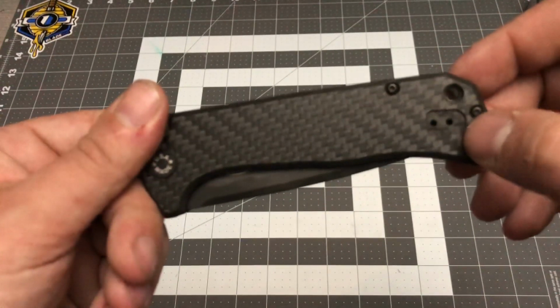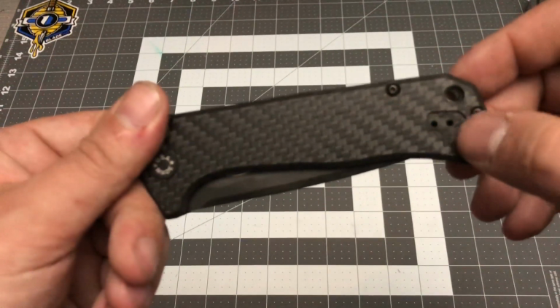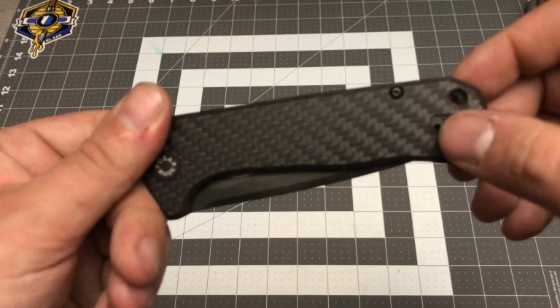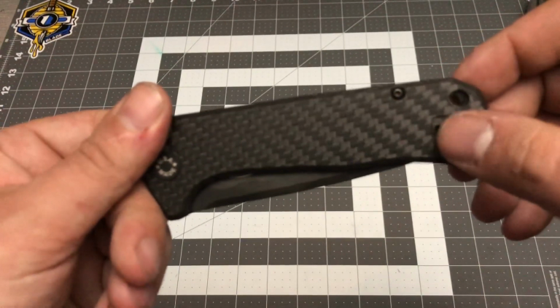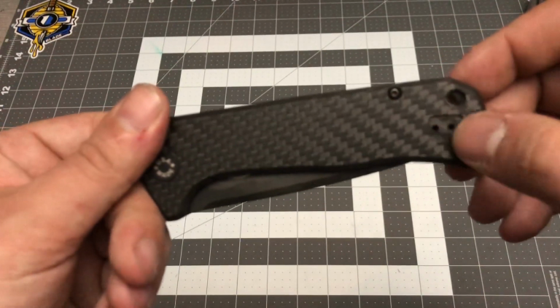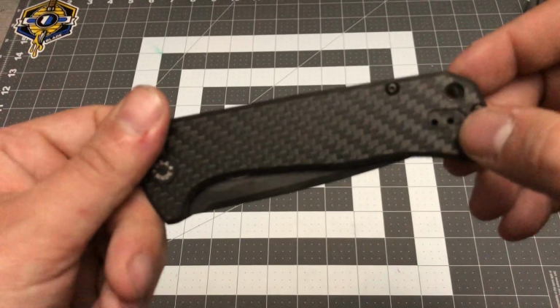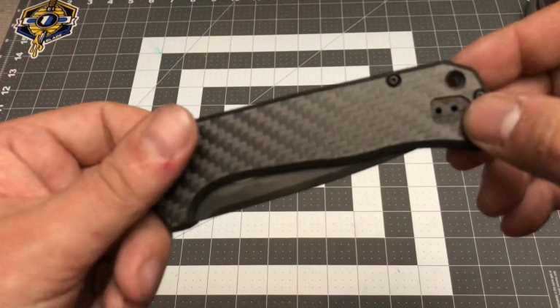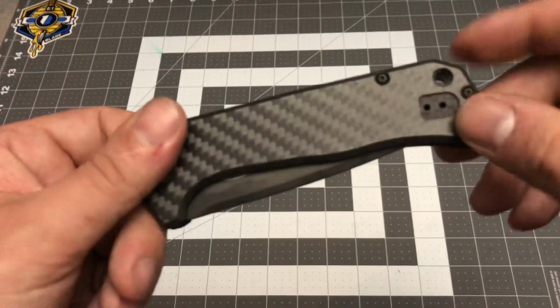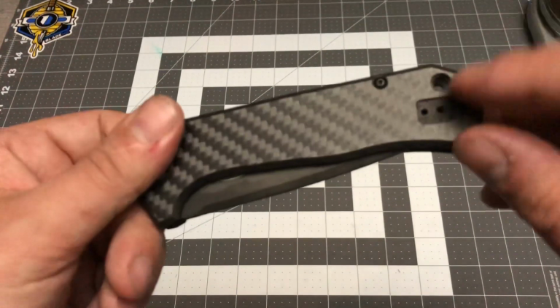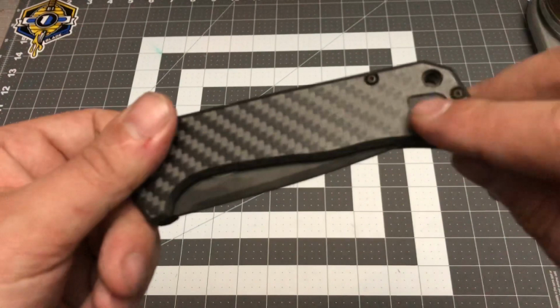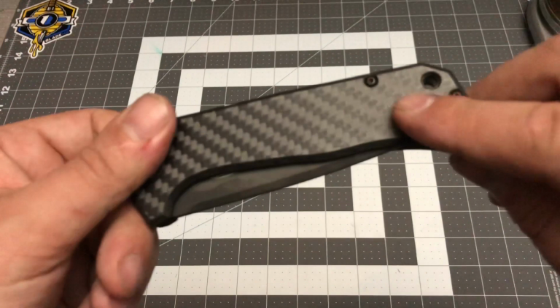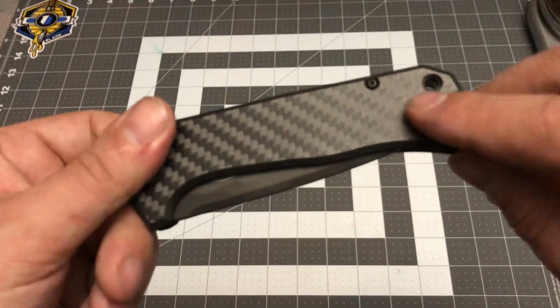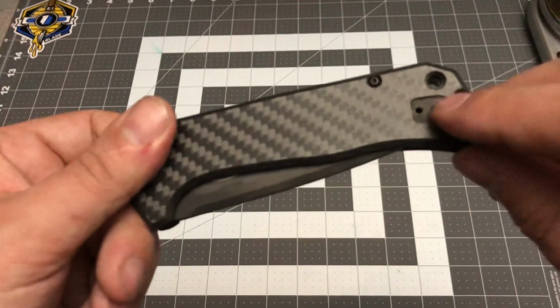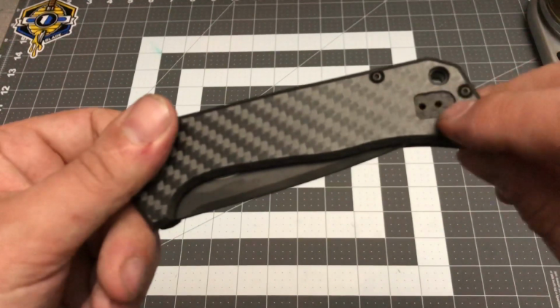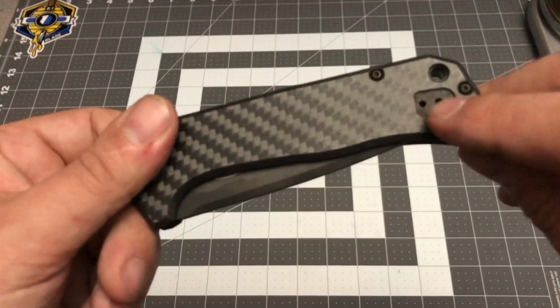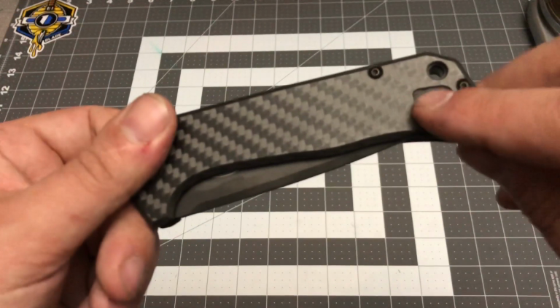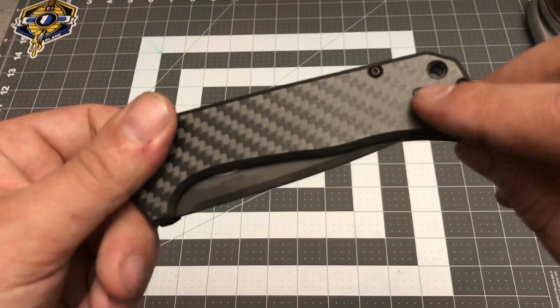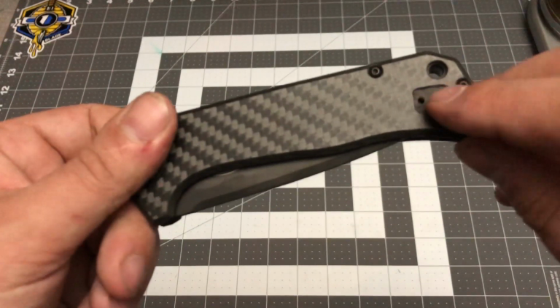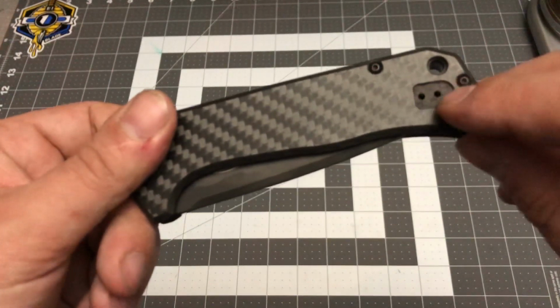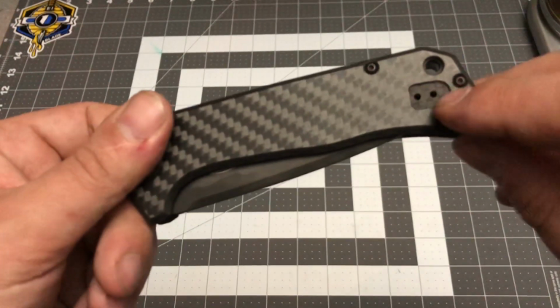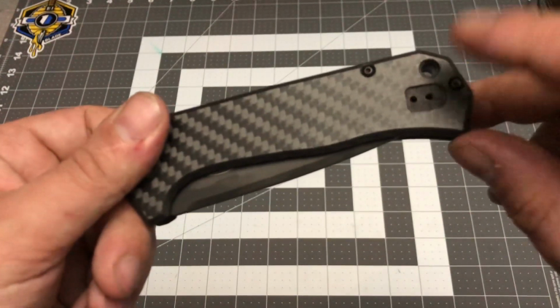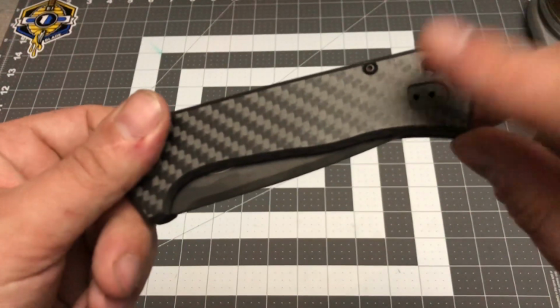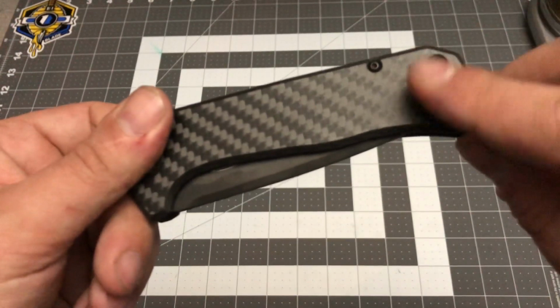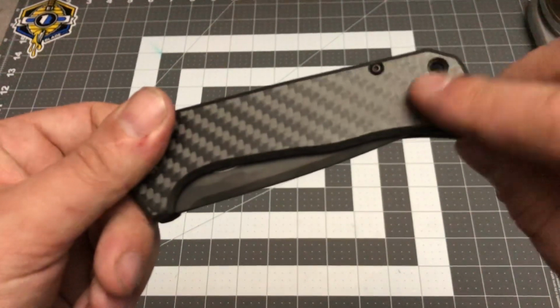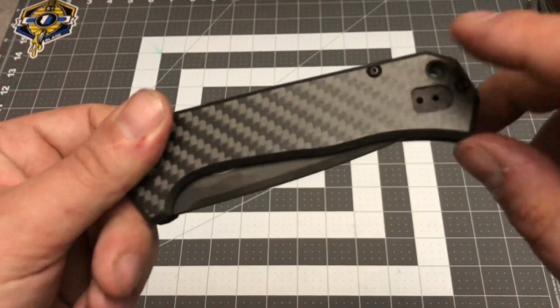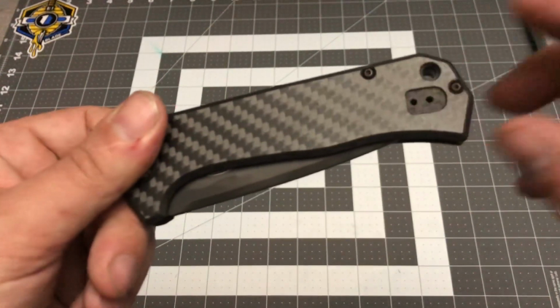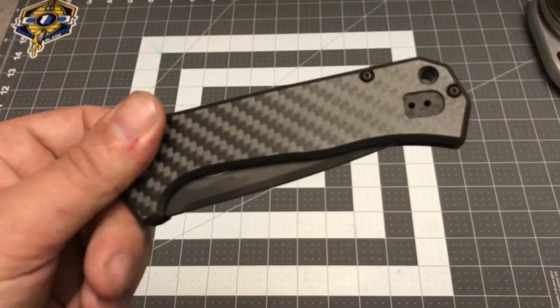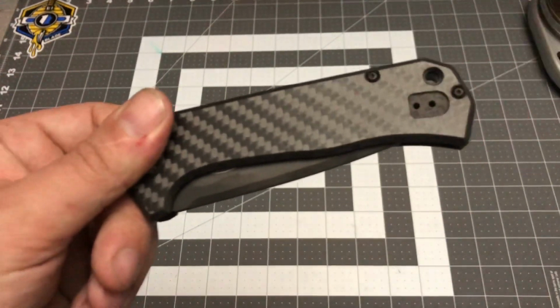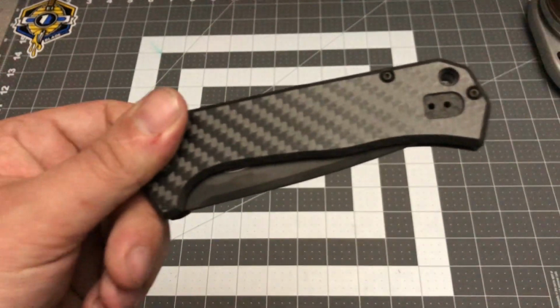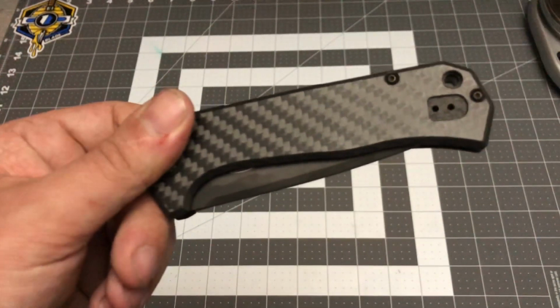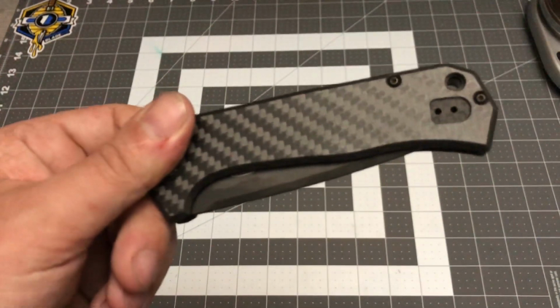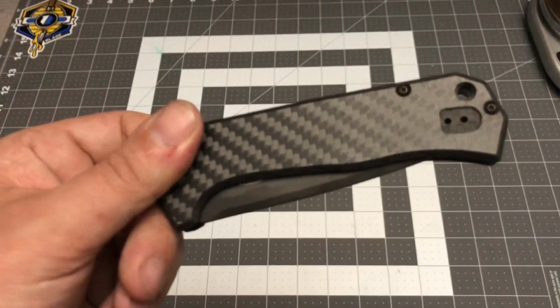You've got your jimped-up flipper, an aluminum backspacer, and a nice-sized lanyard hole. The pocket clip is here as well.